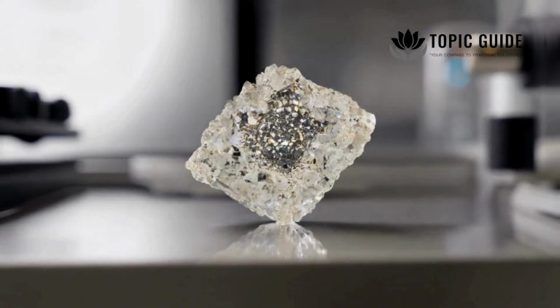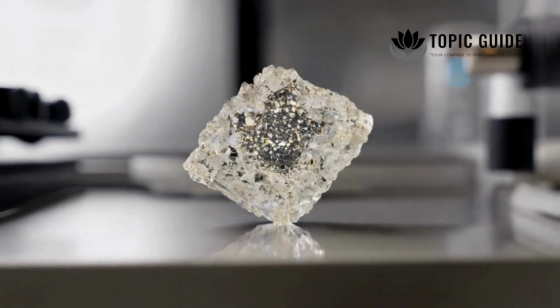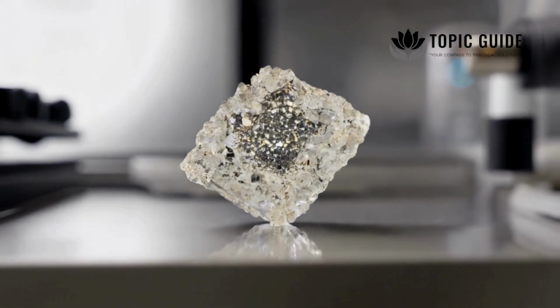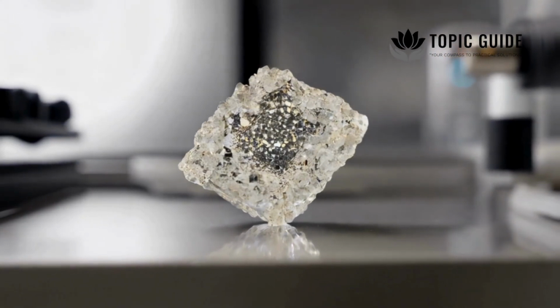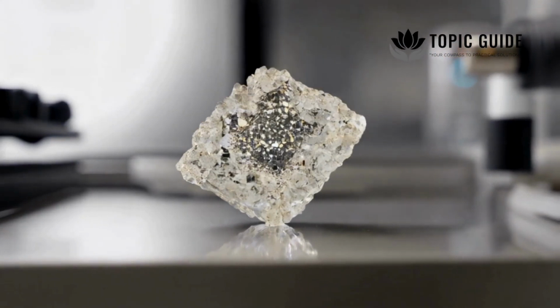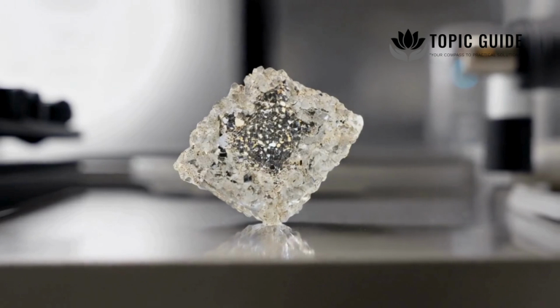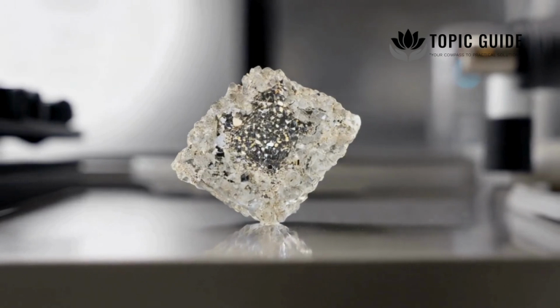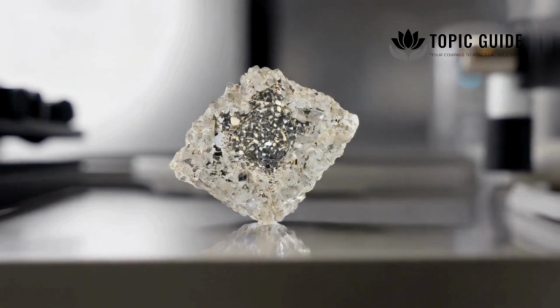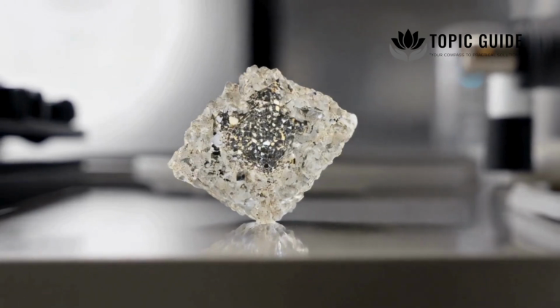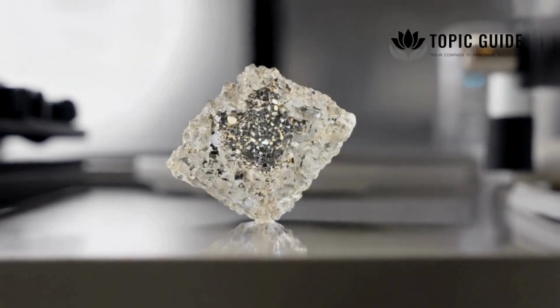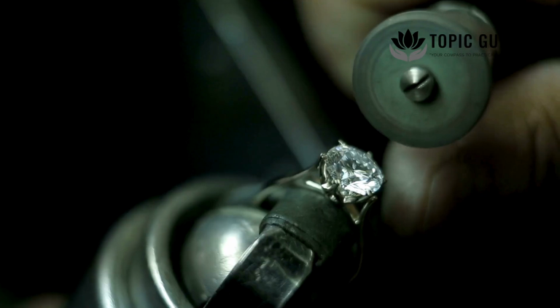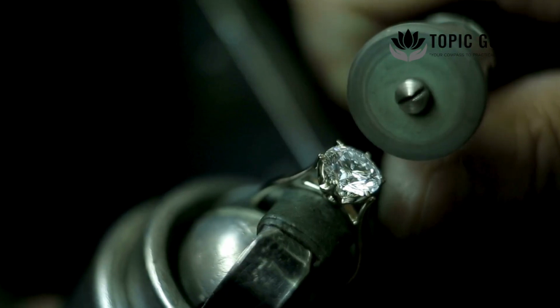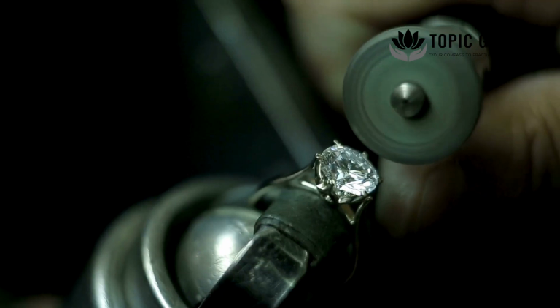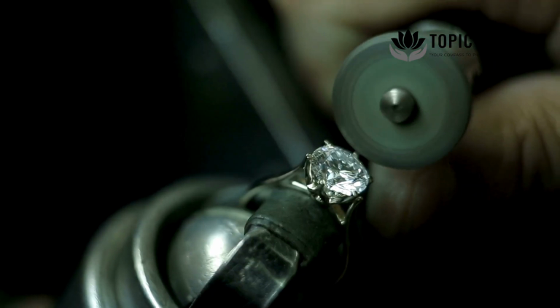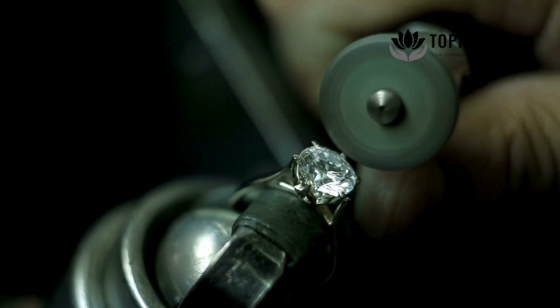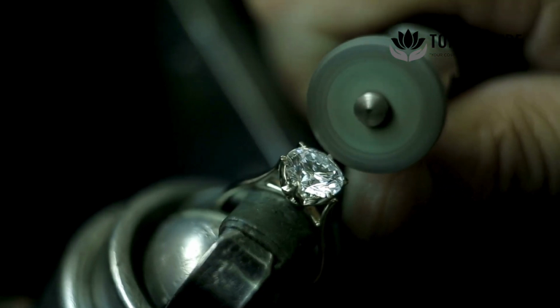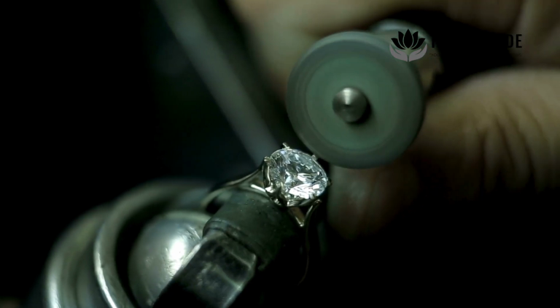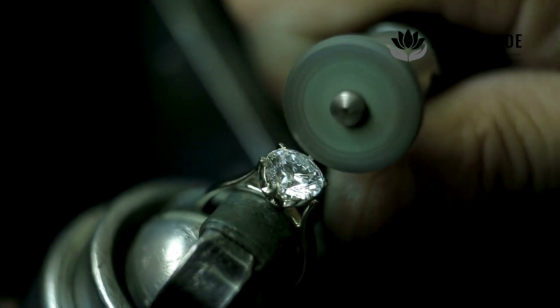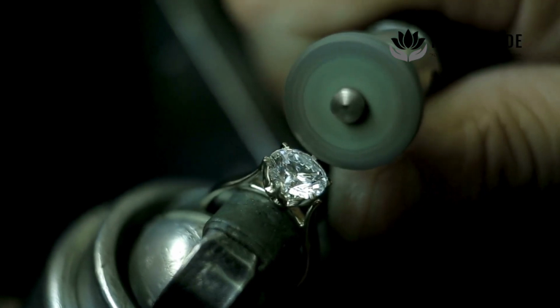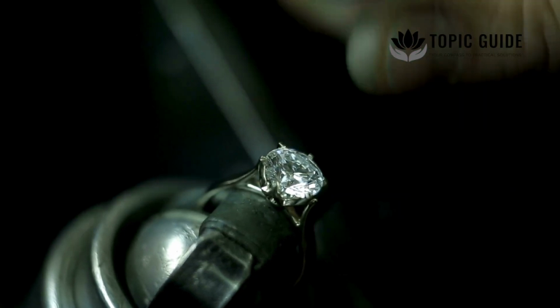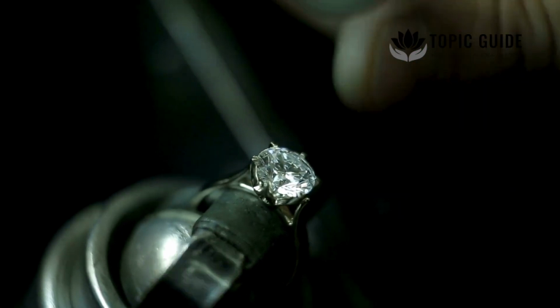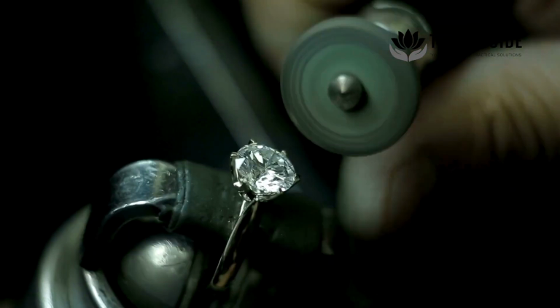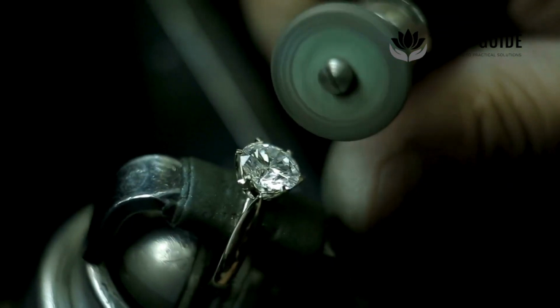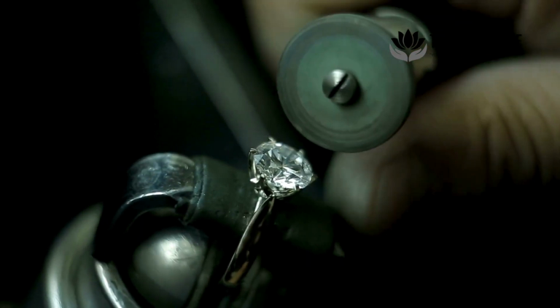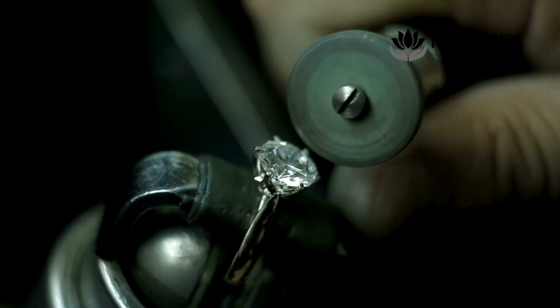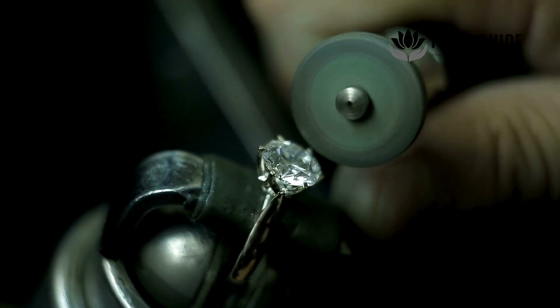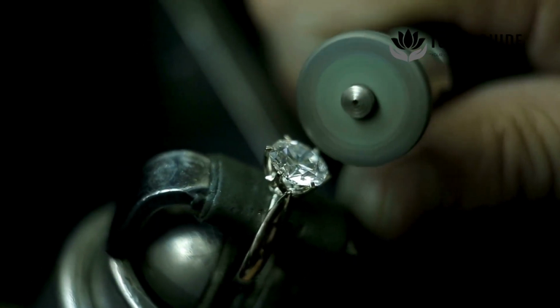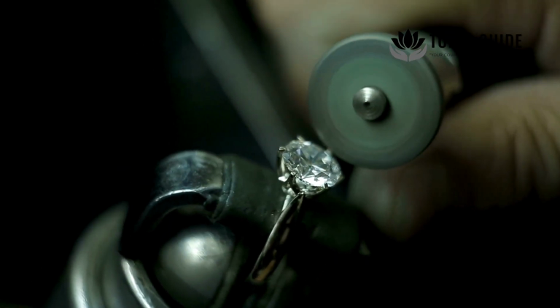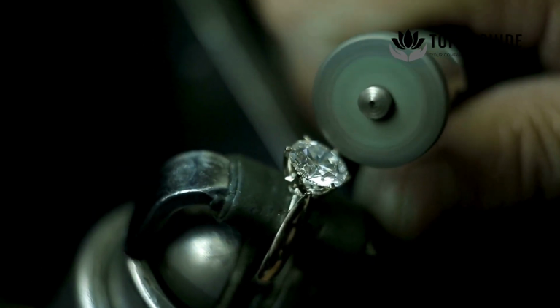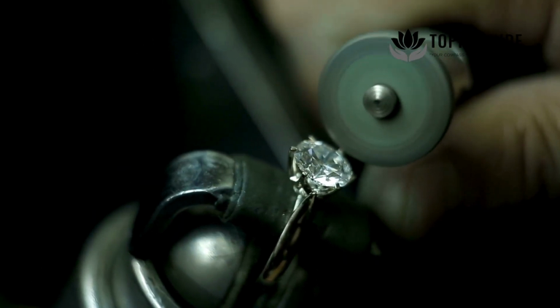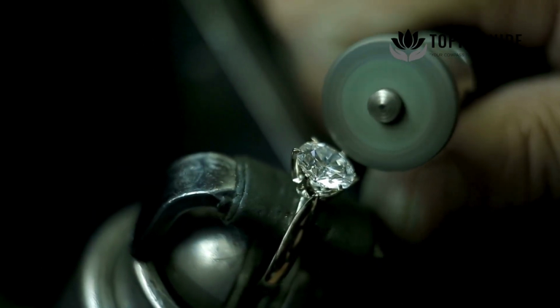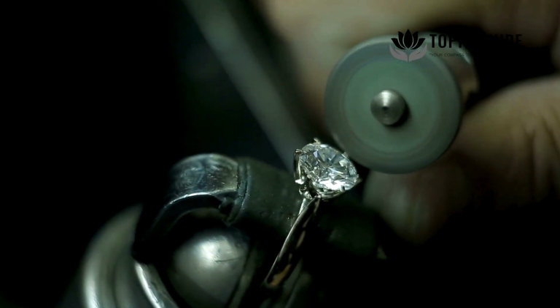After weeks to months, skilled artisans cut and polish the rough stone into a dazzling gem.